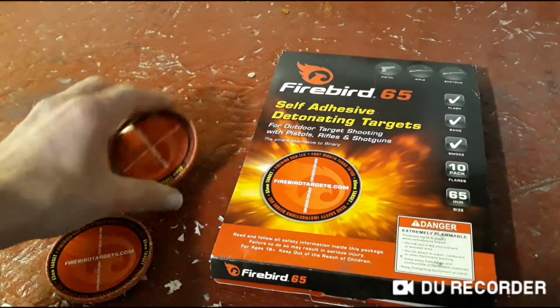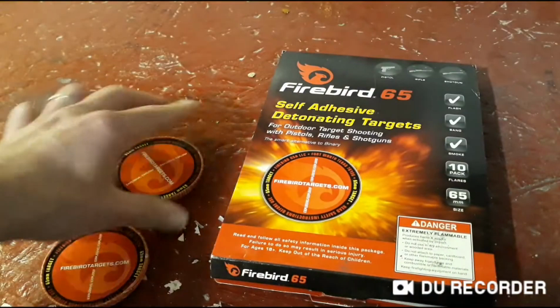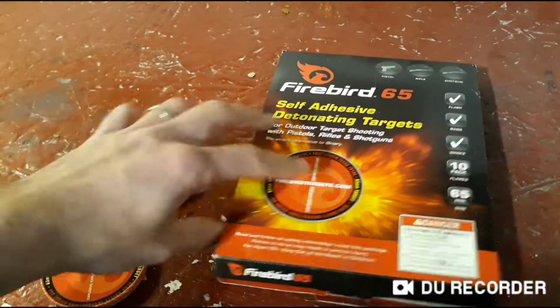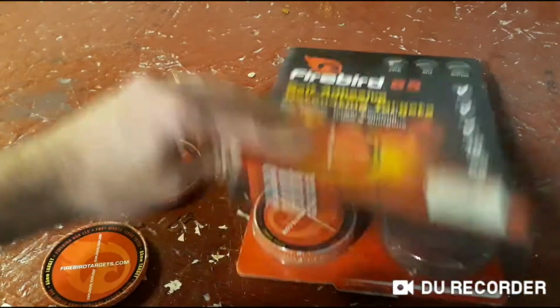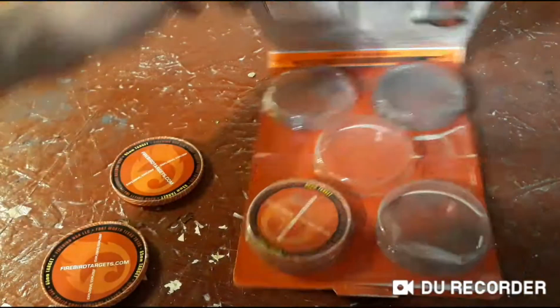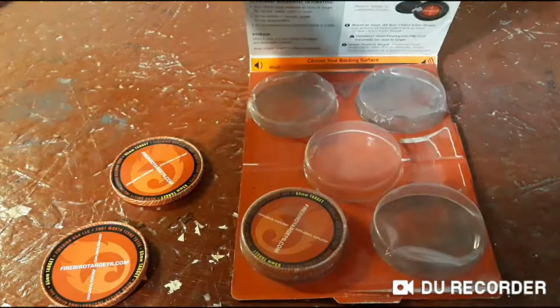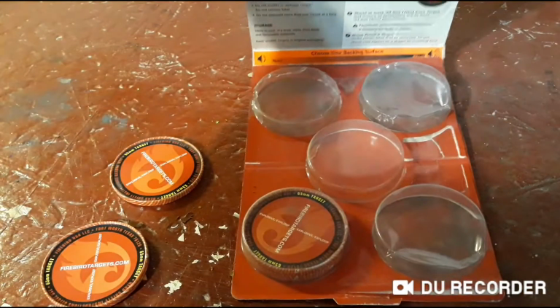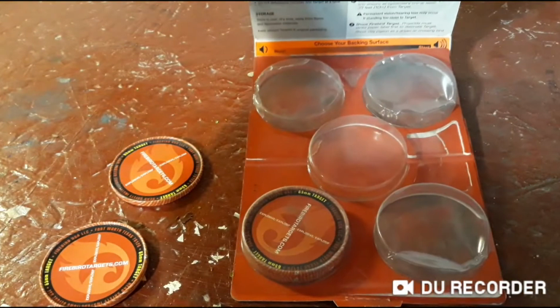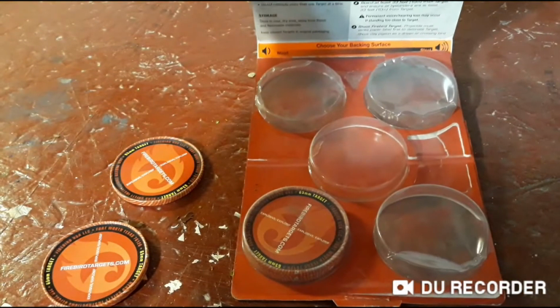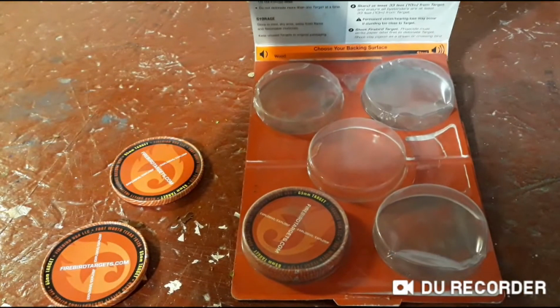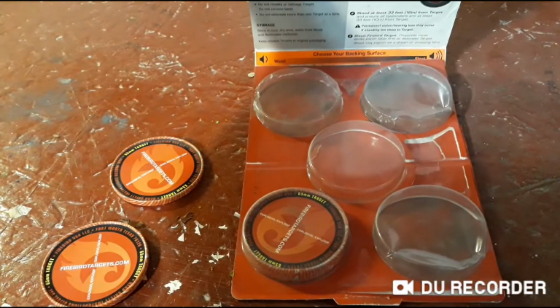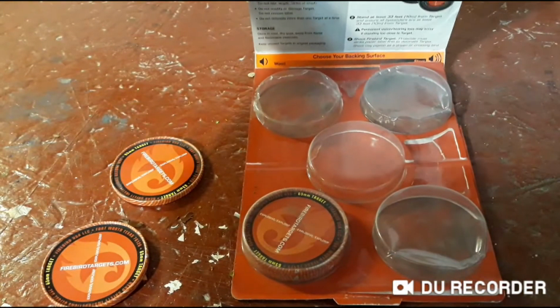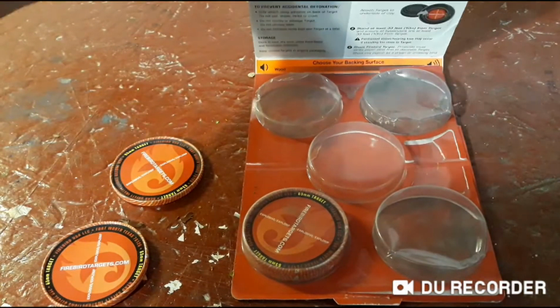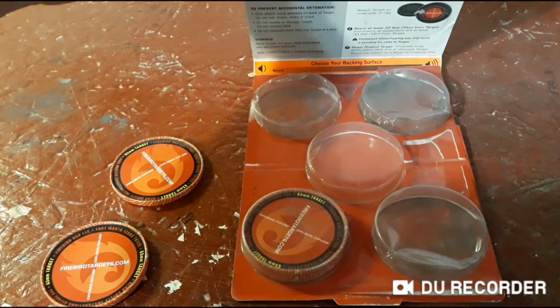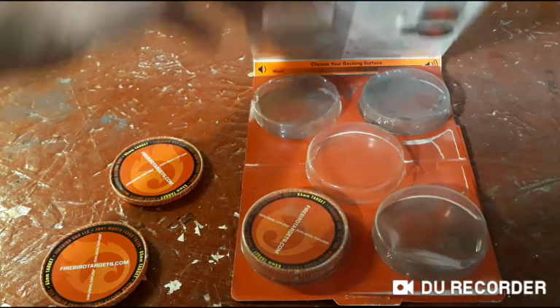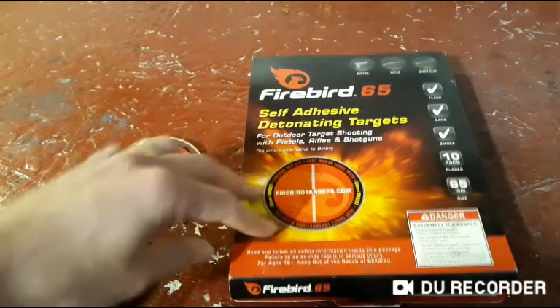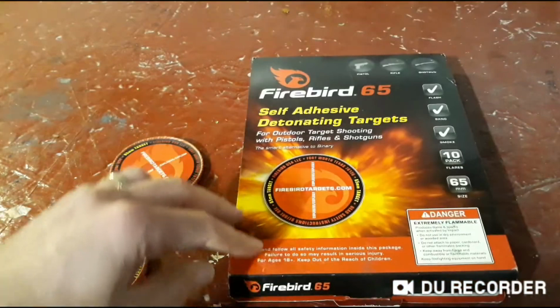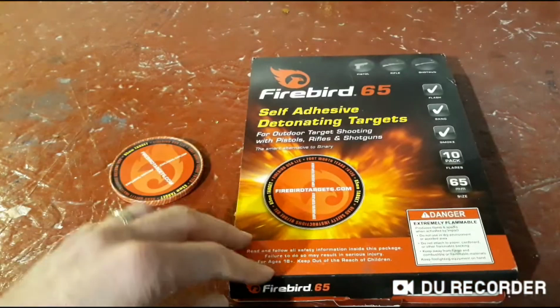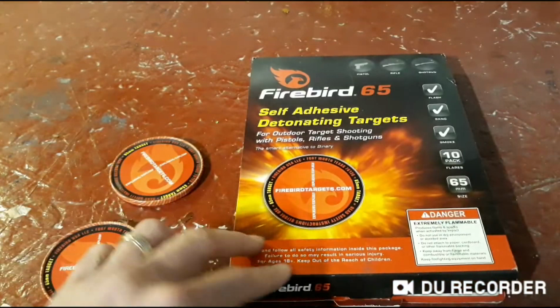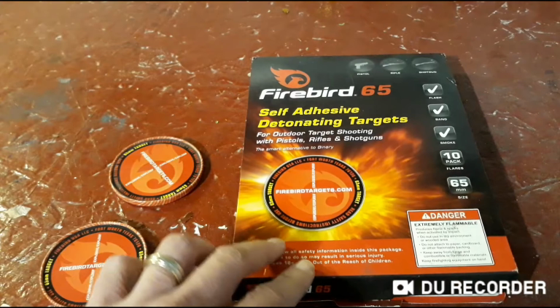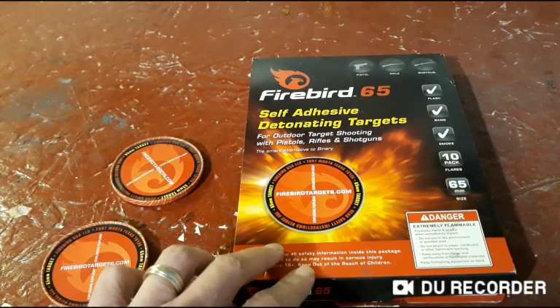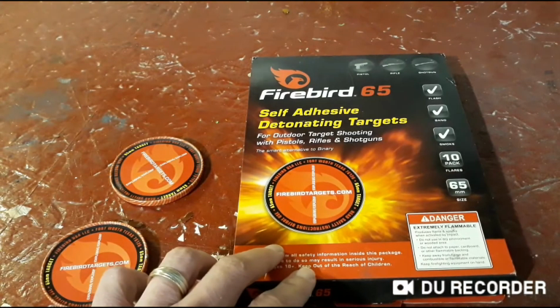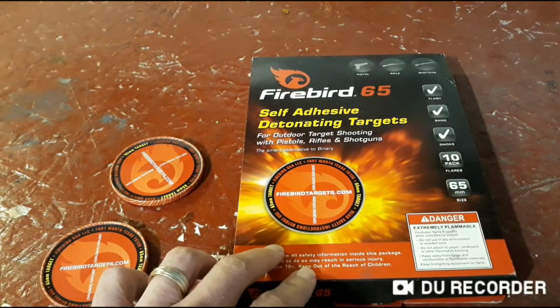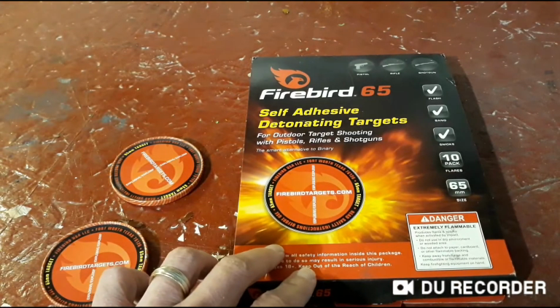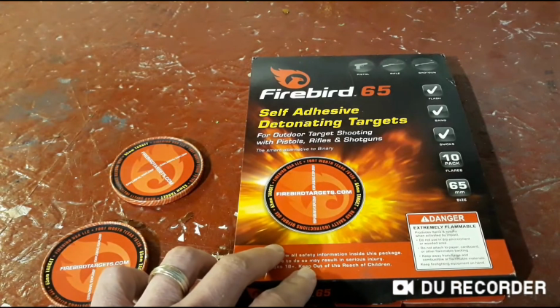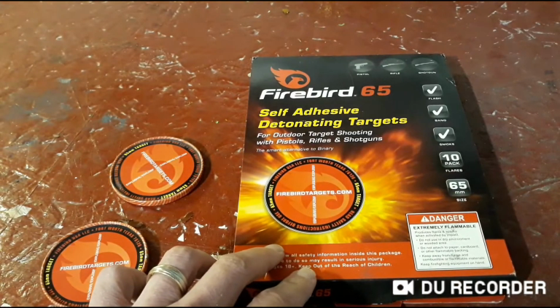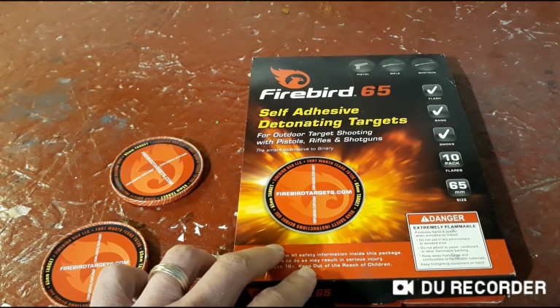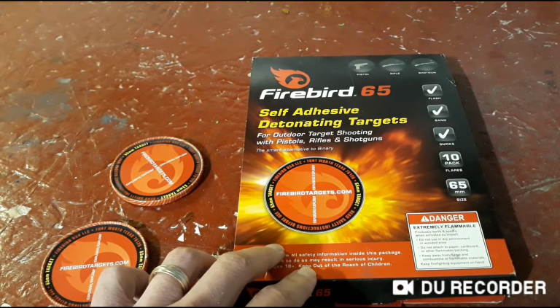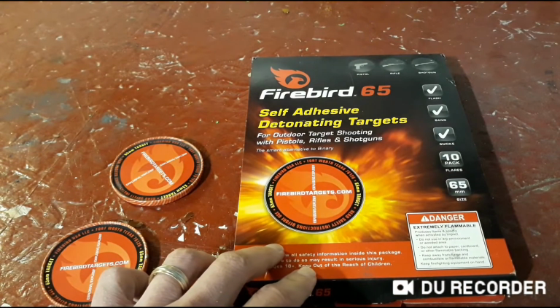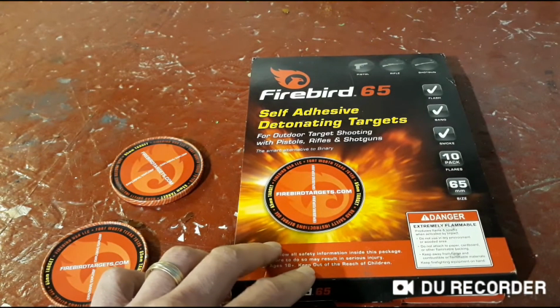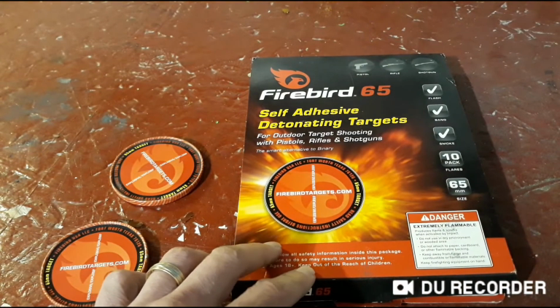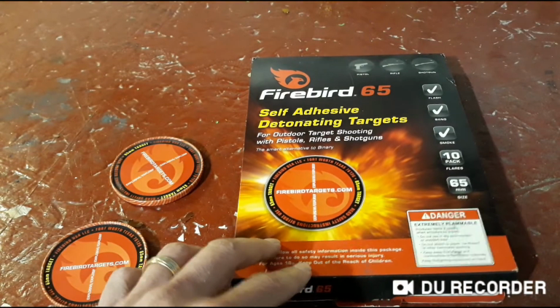They come in a 10-pack; I think I paid about $20 for it, plus shipping.